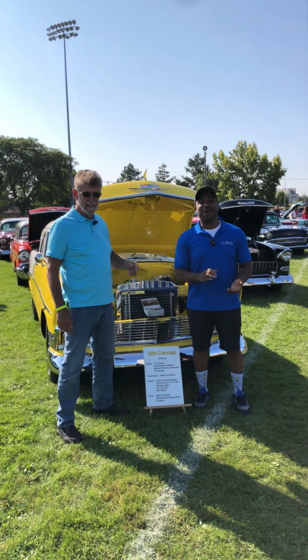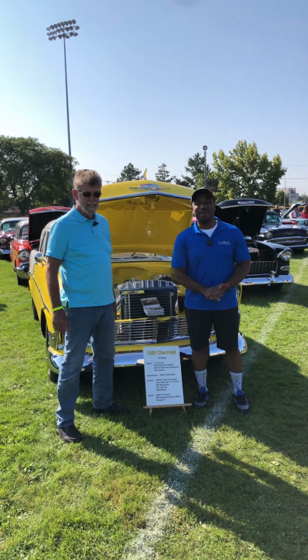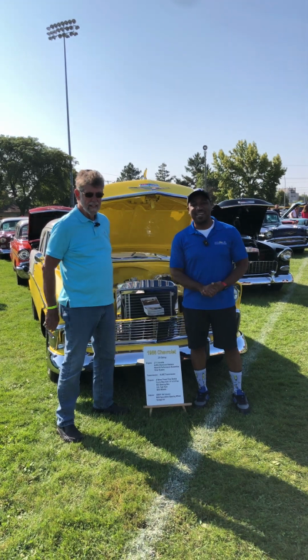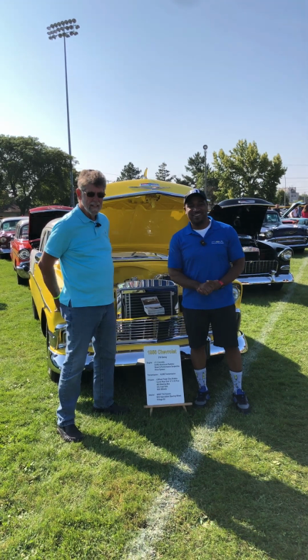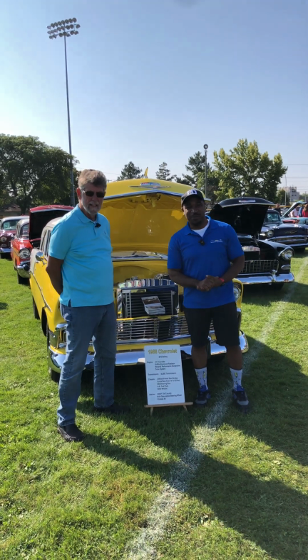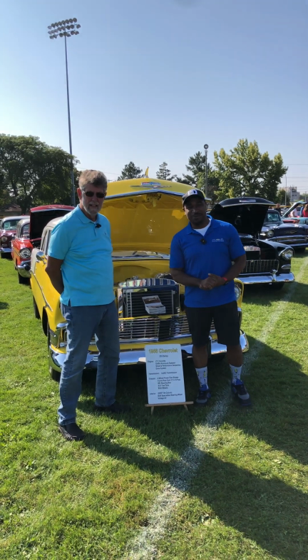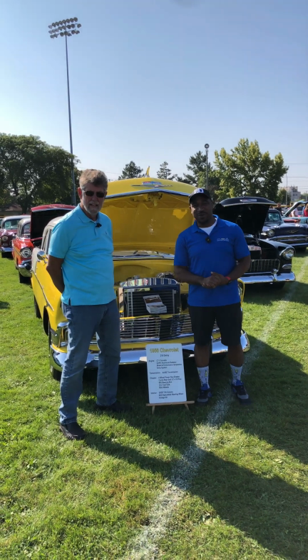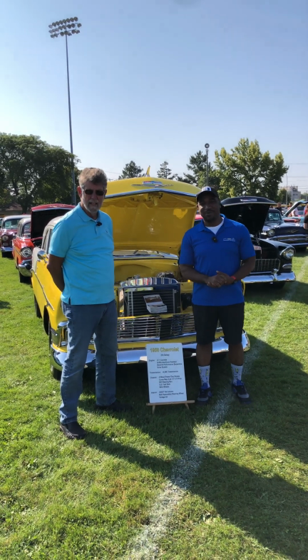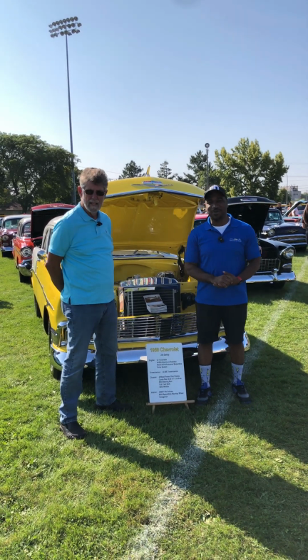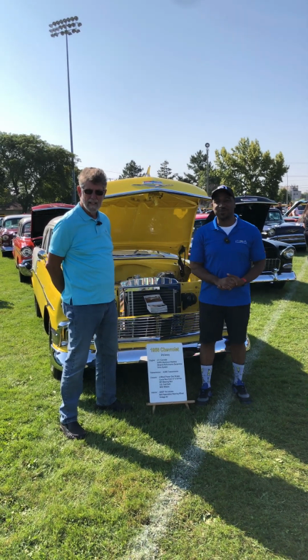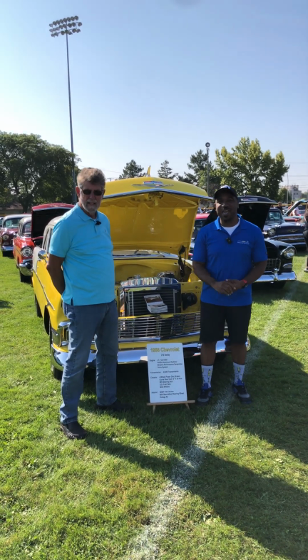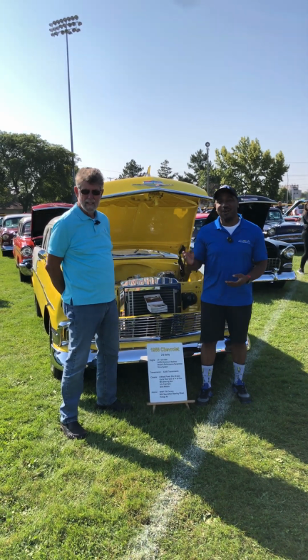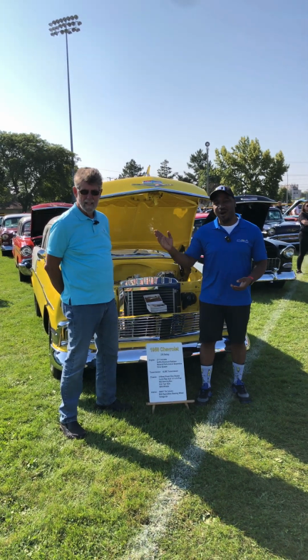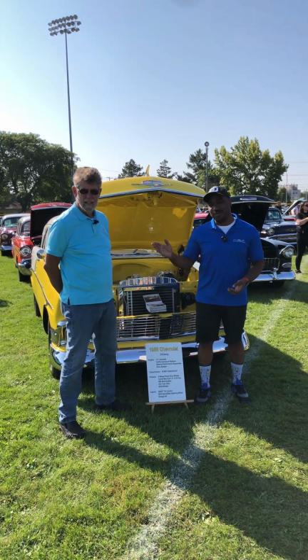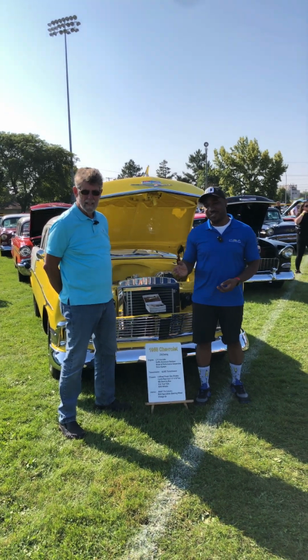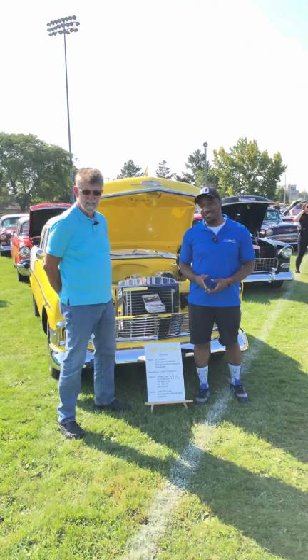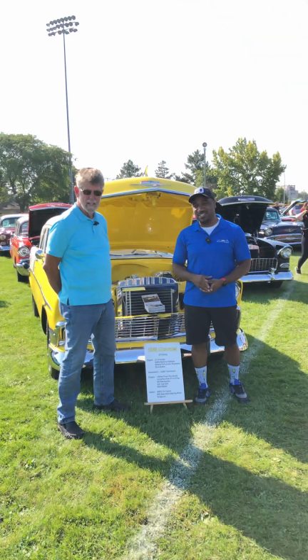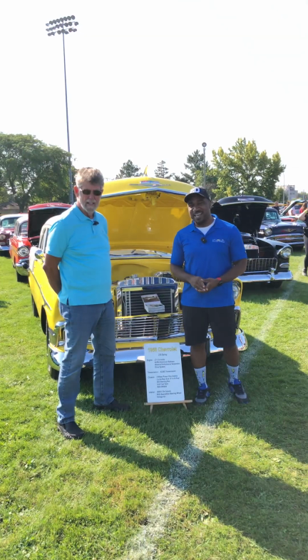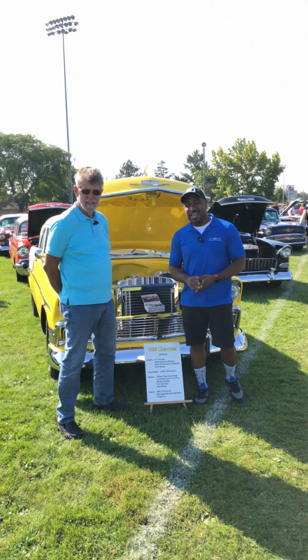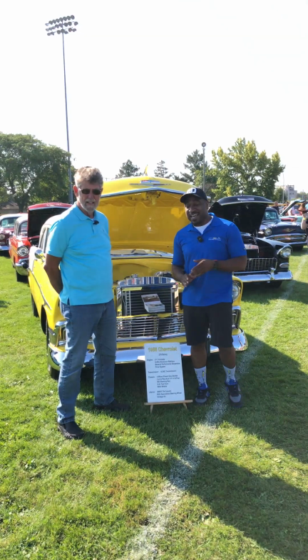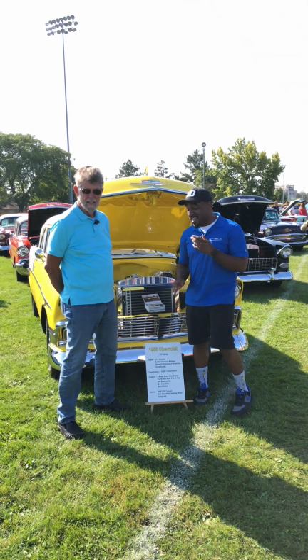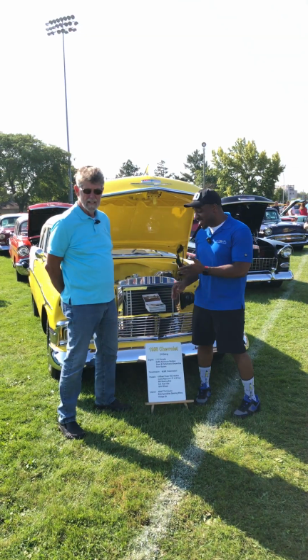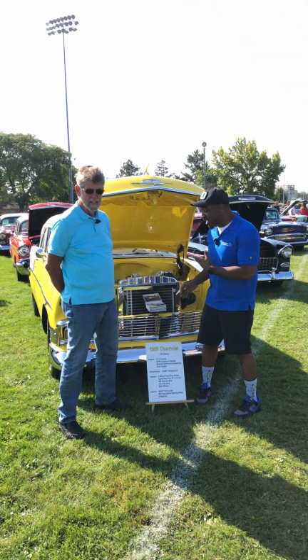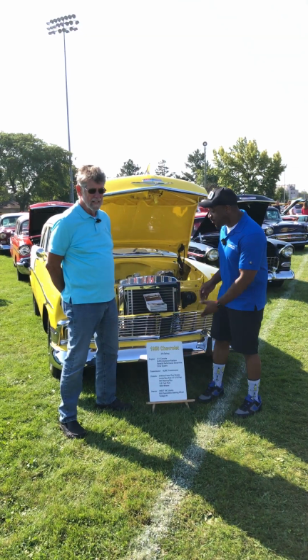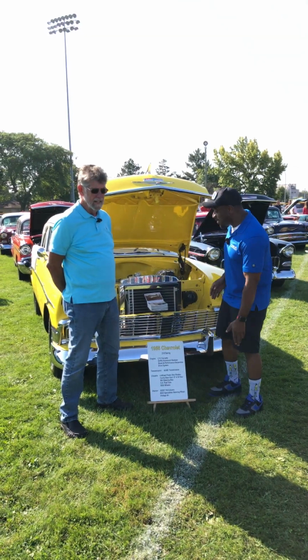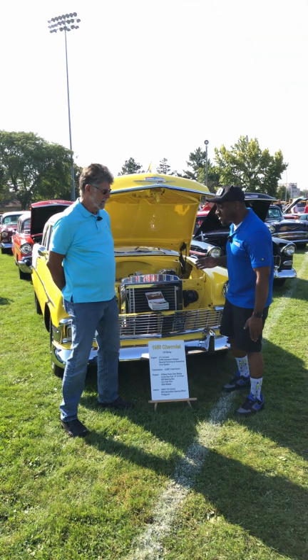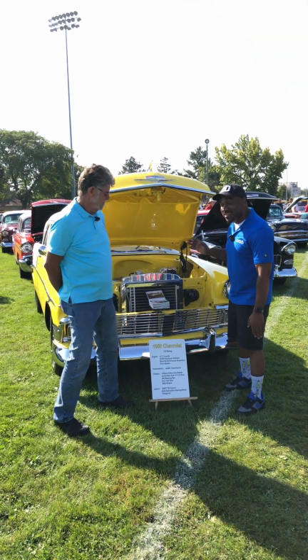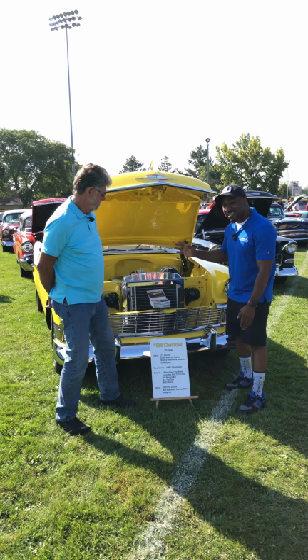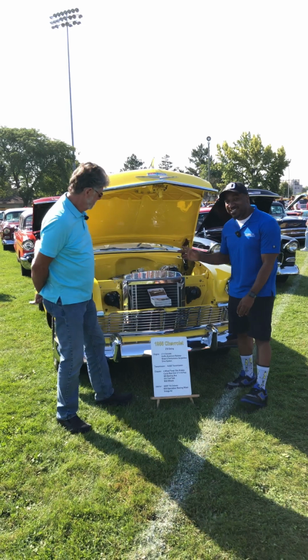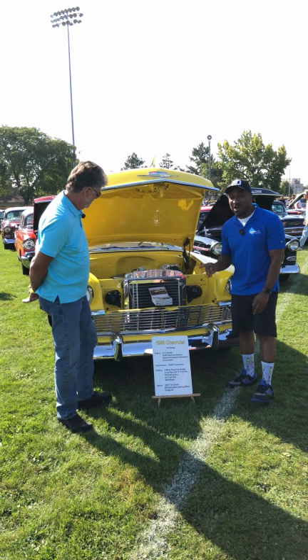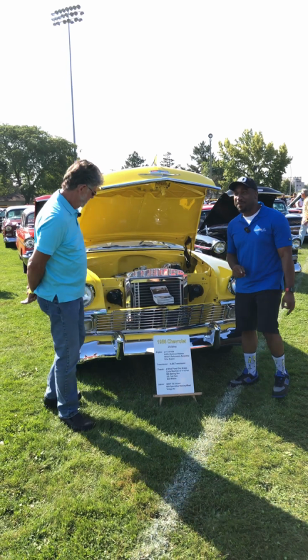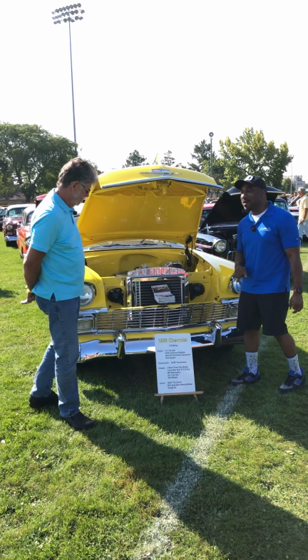We are back here at the Woodward Dream Cruise. We have Art with us here today, and he has a Delray that he's going to tell us all about.